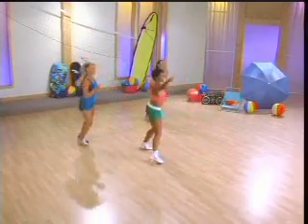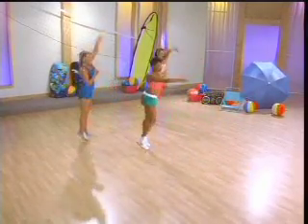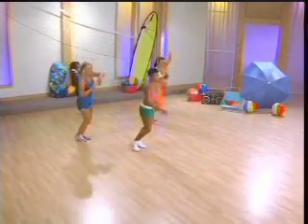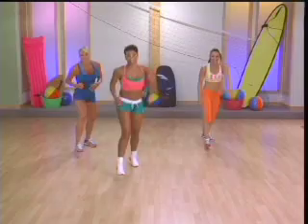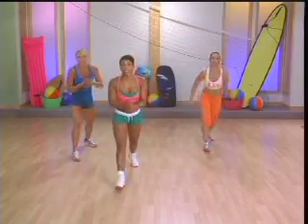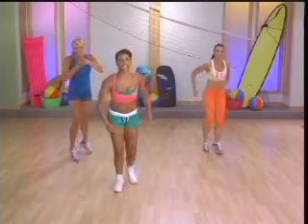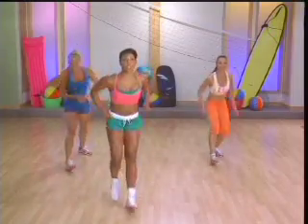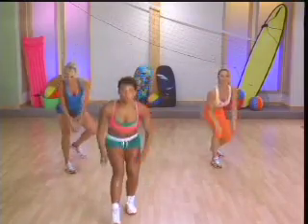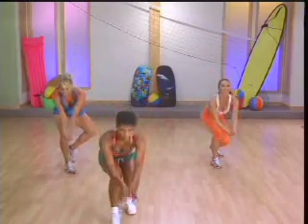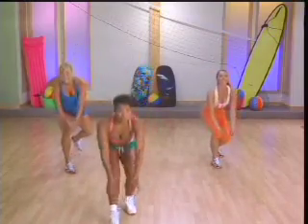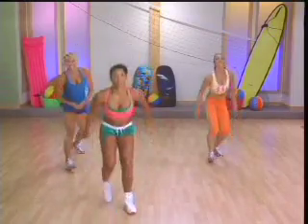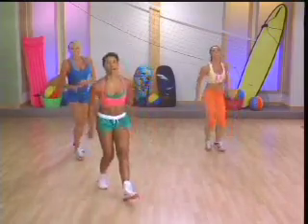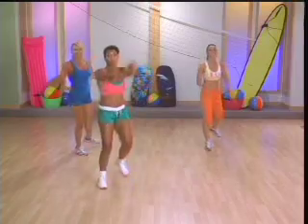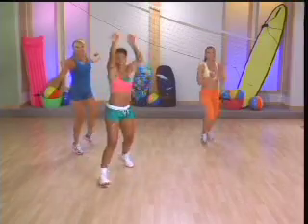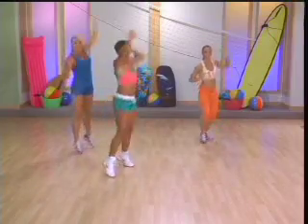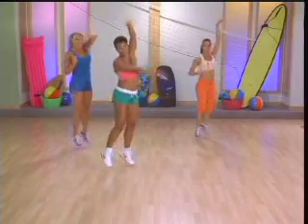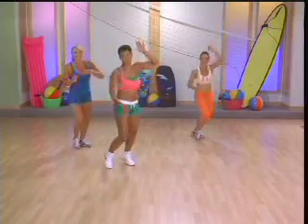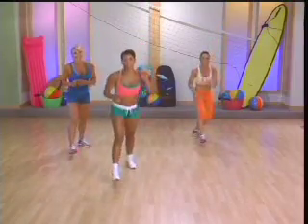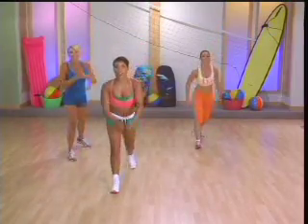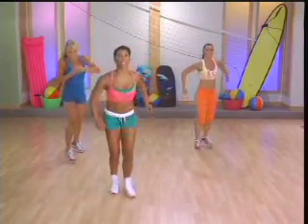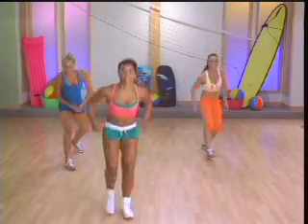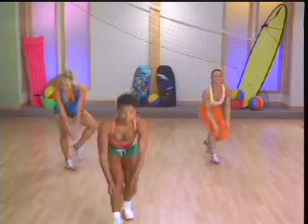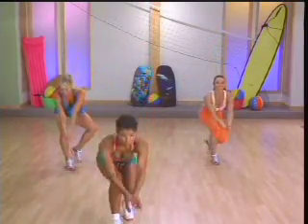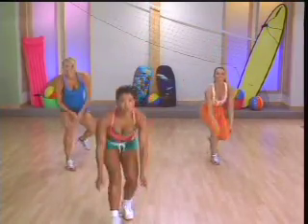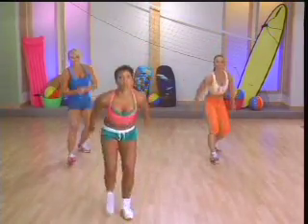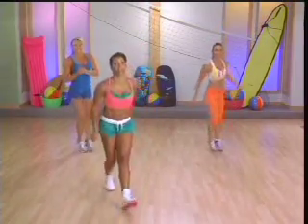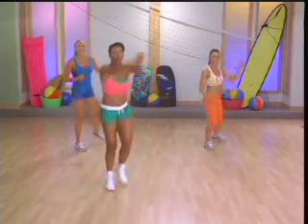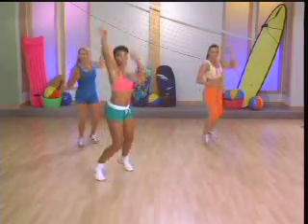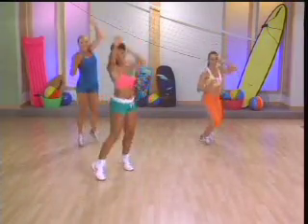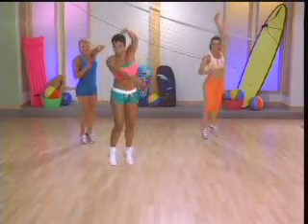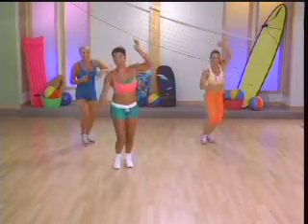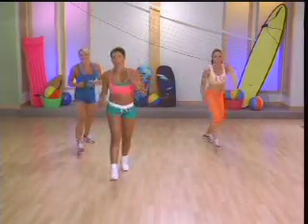Four more. Down low. Hup. Three. Two more.